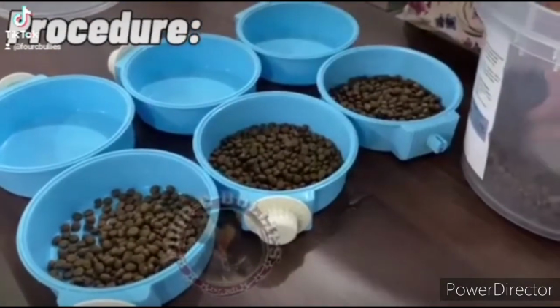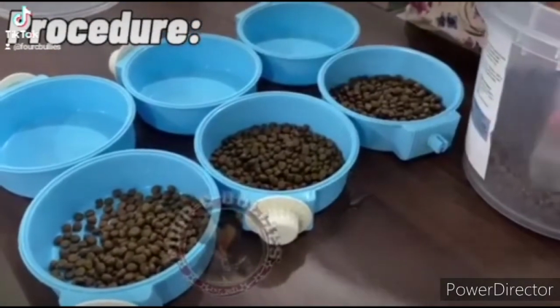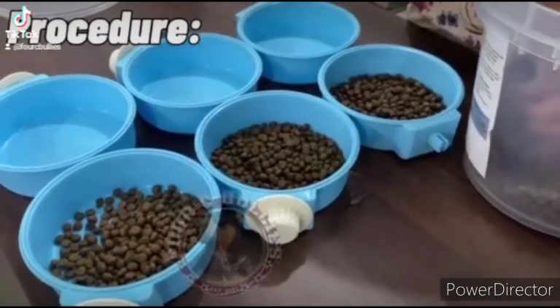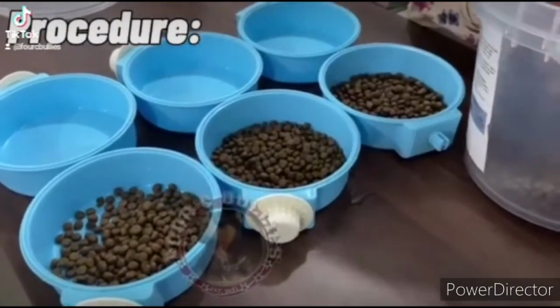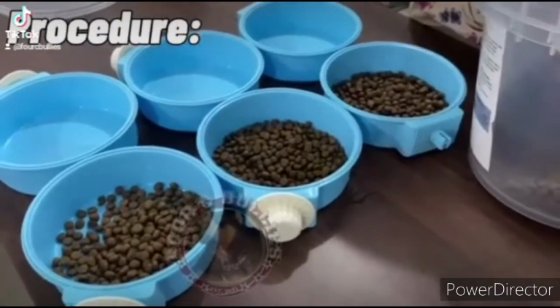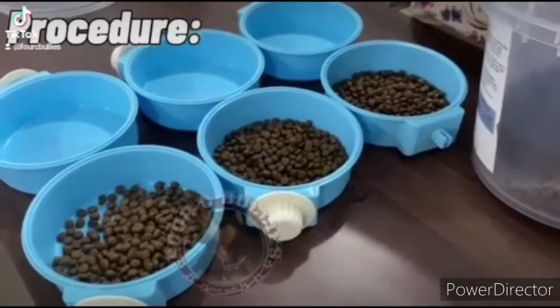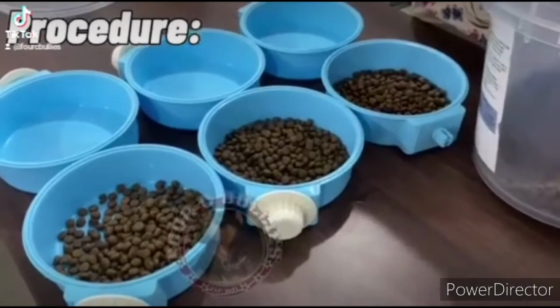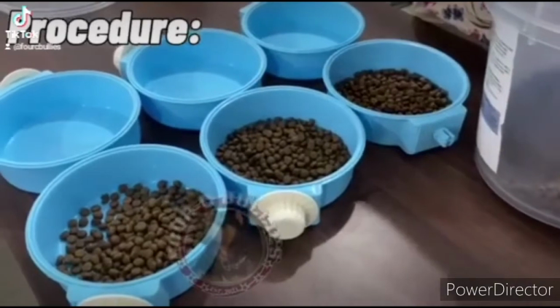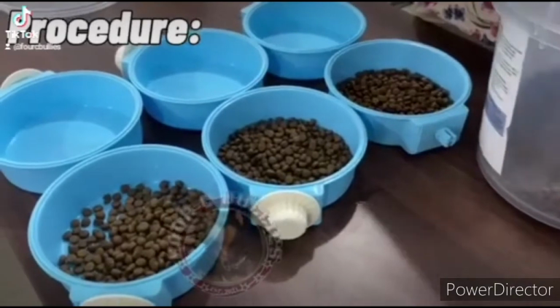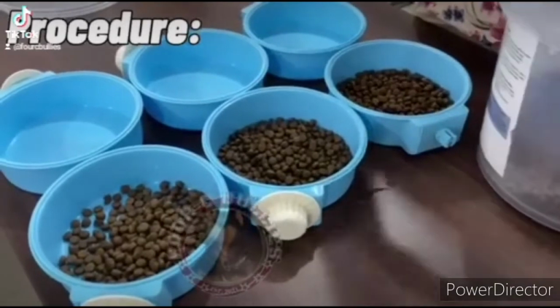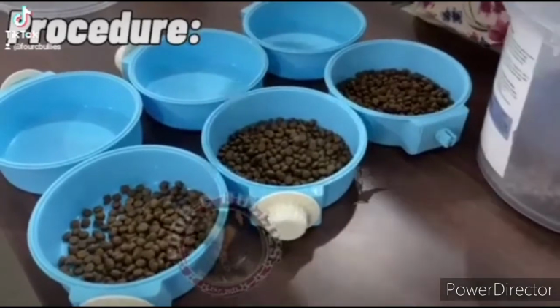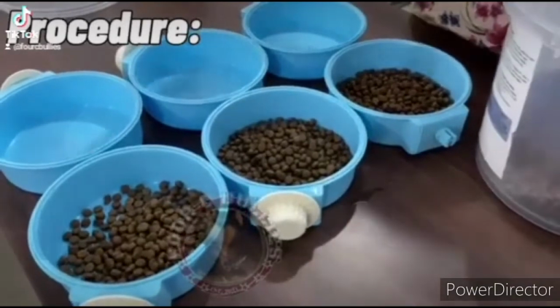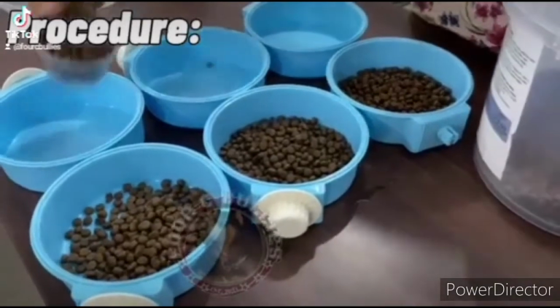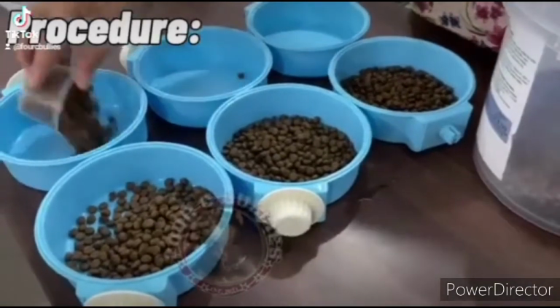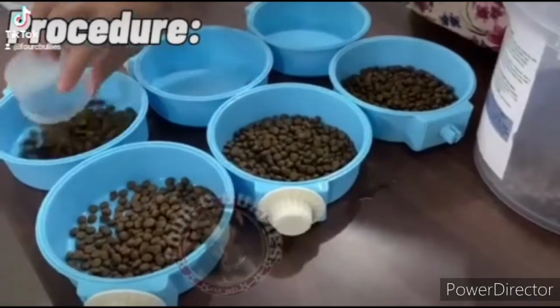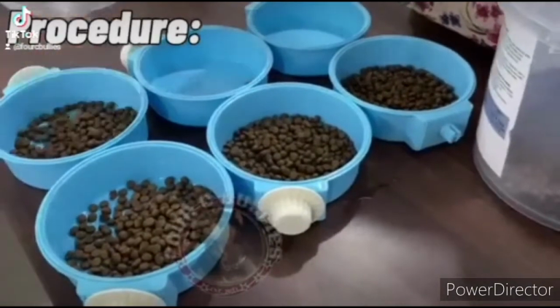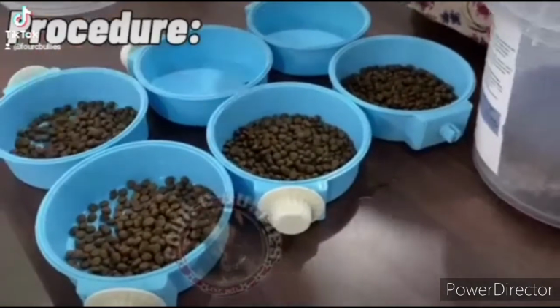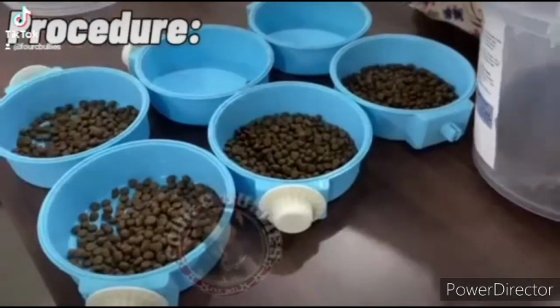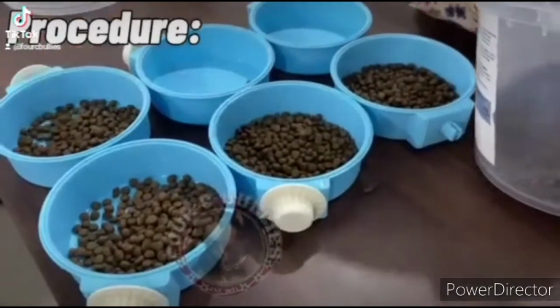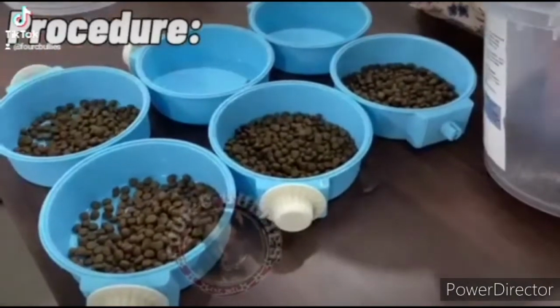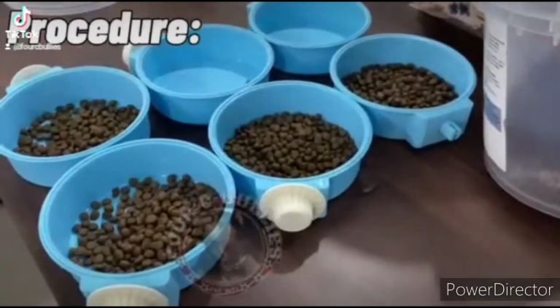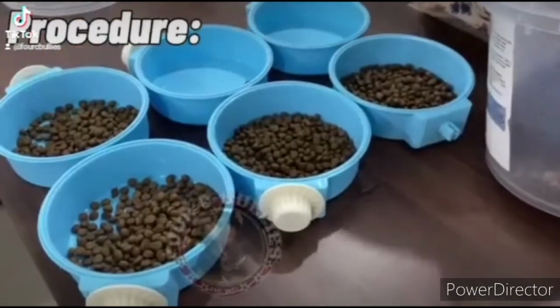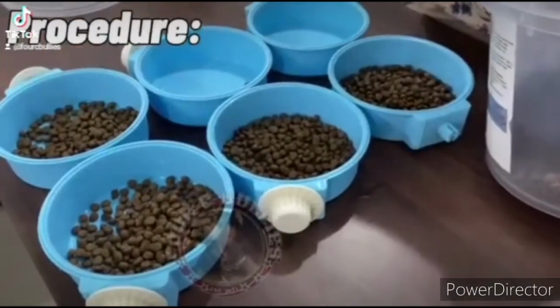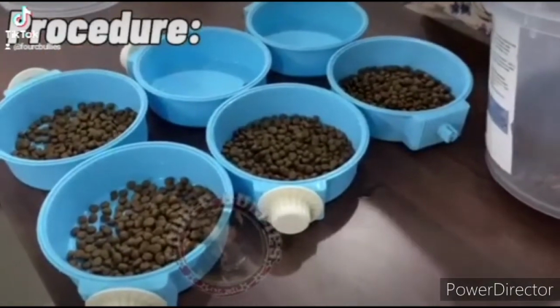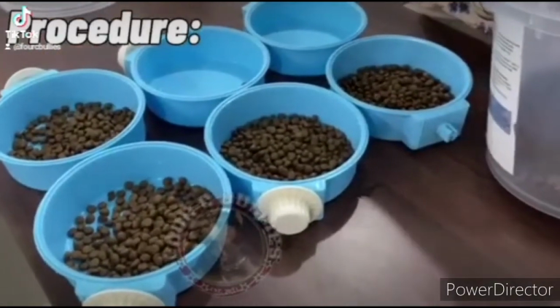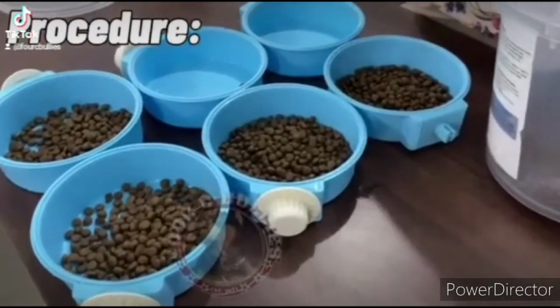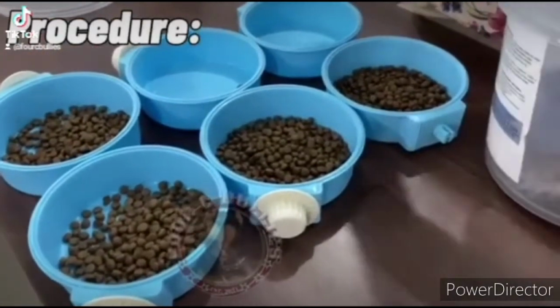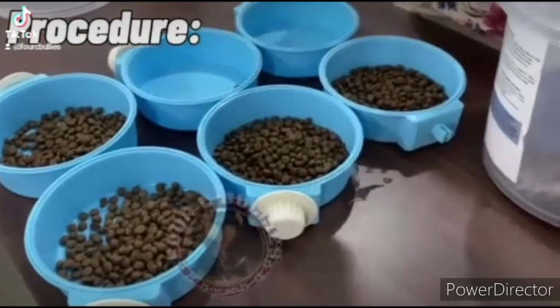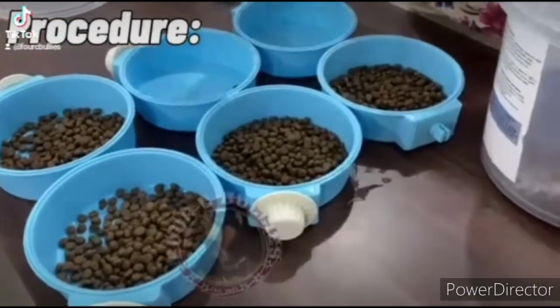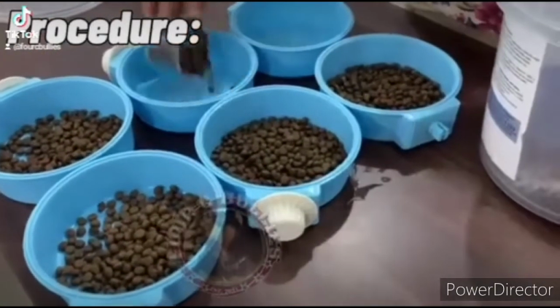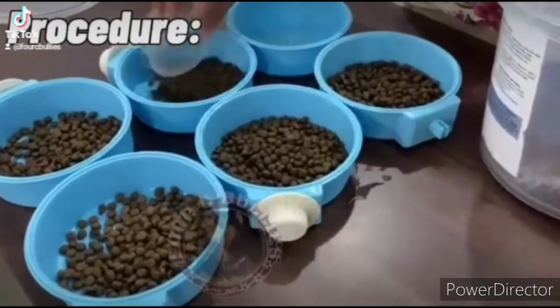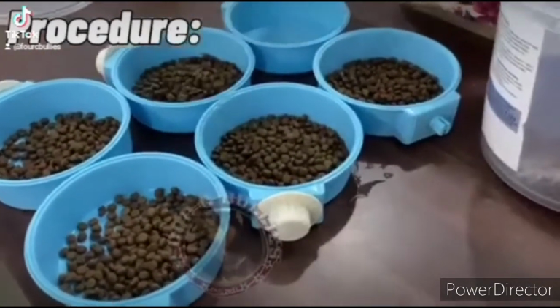So first, you're going to pour 1 to 2 cups of your preferred dog food into the dog bowl.